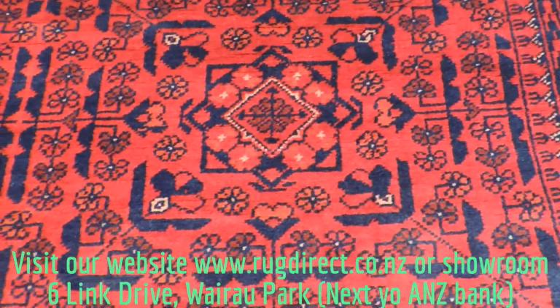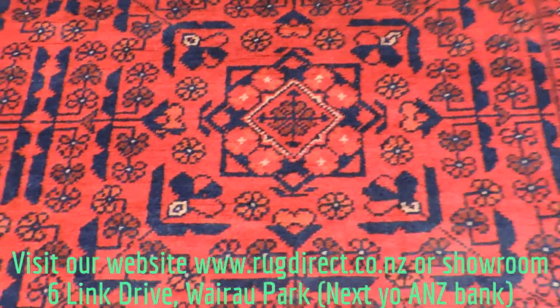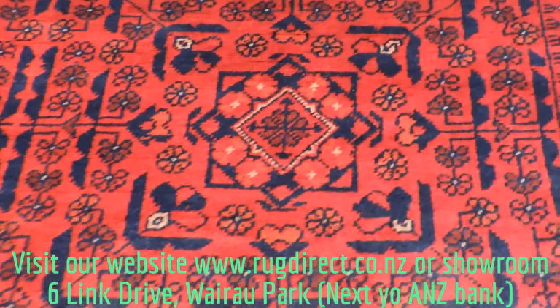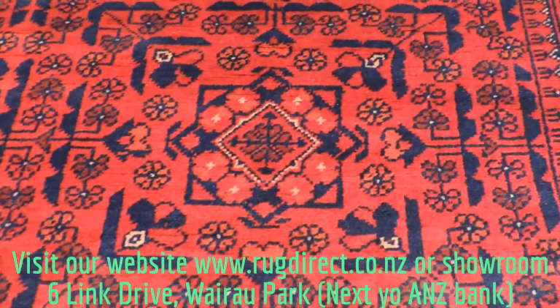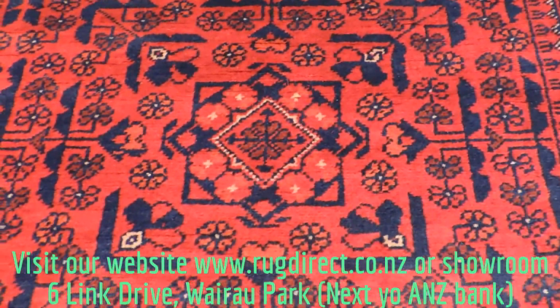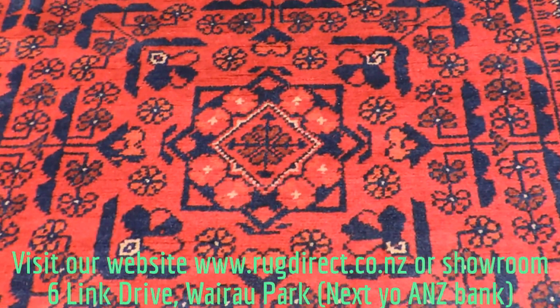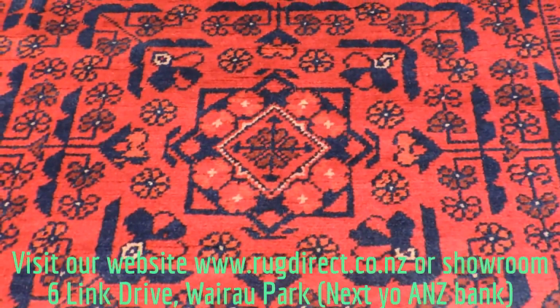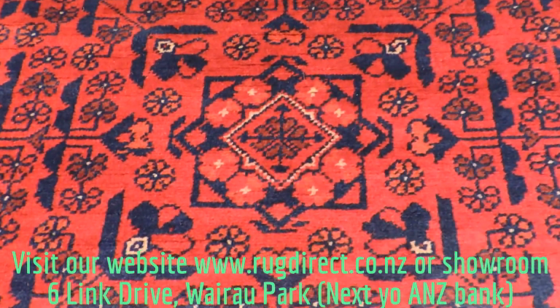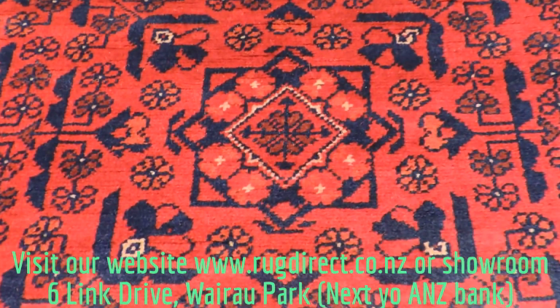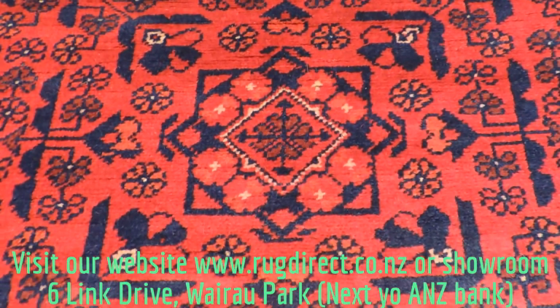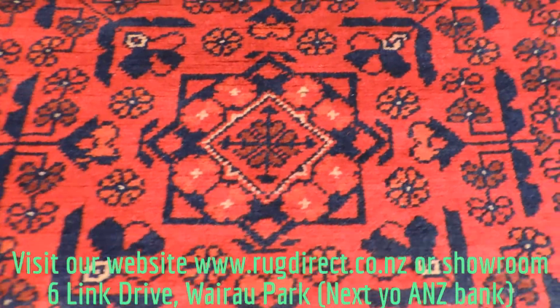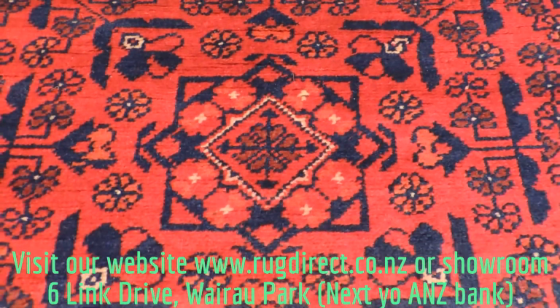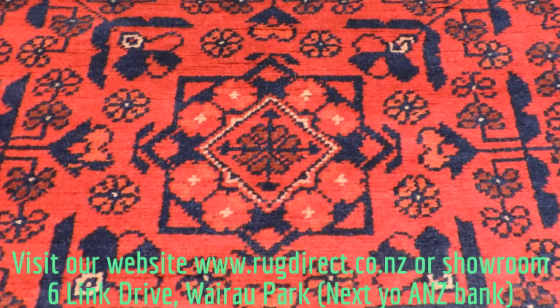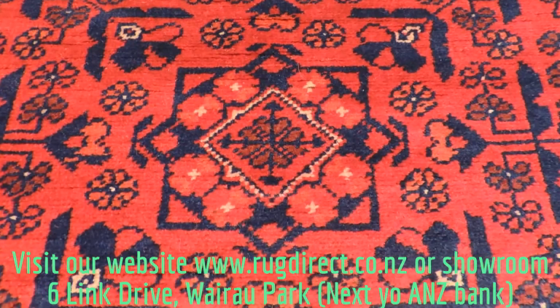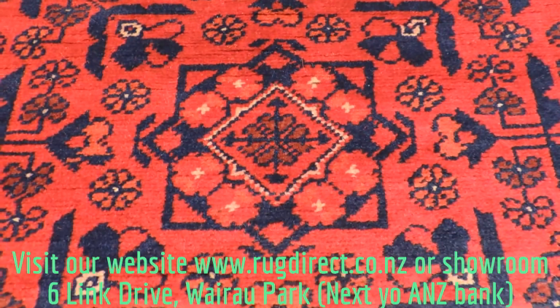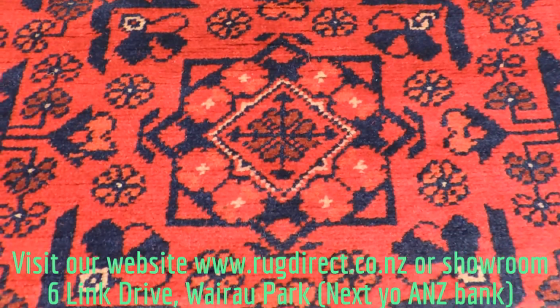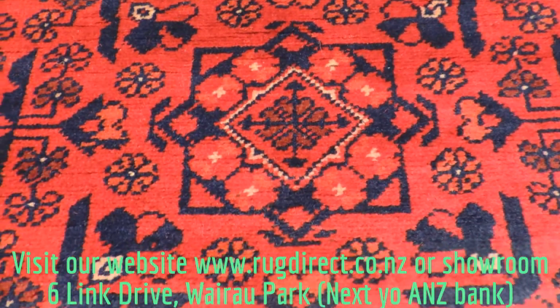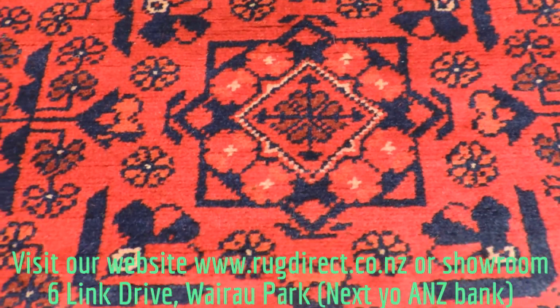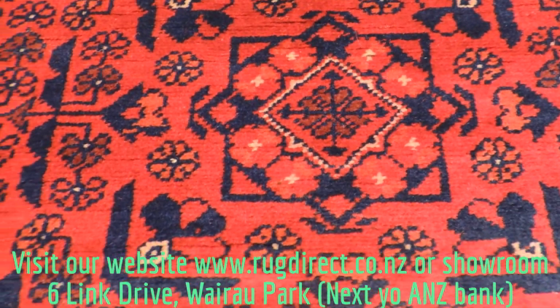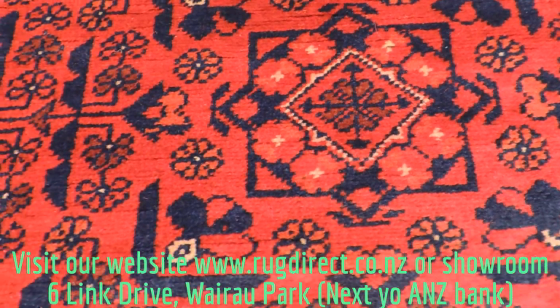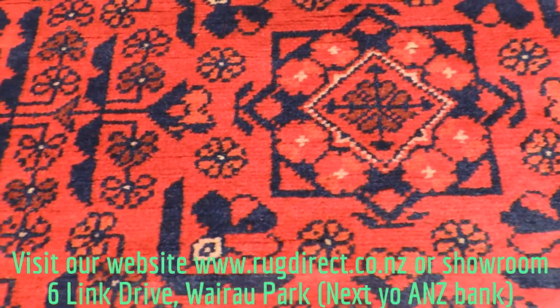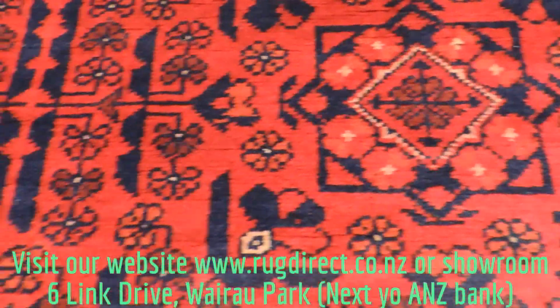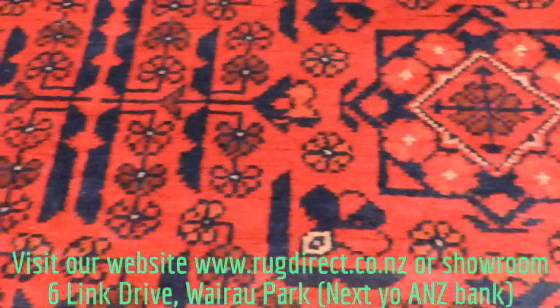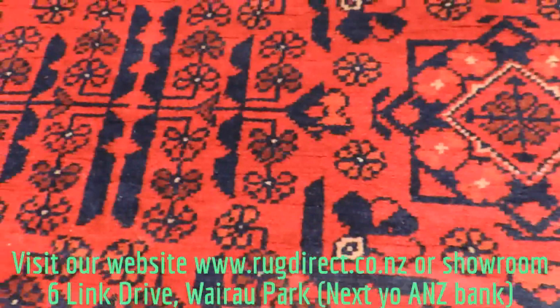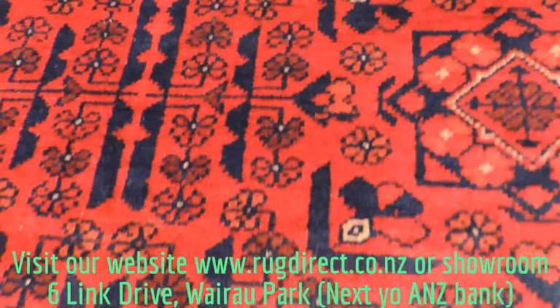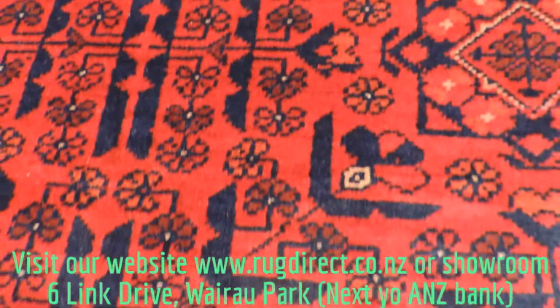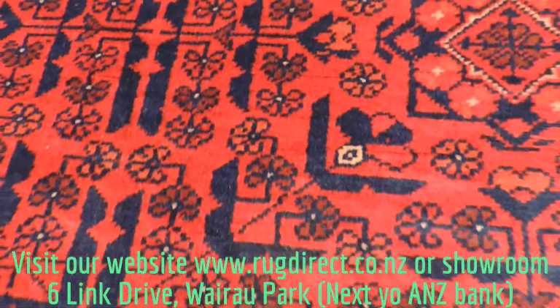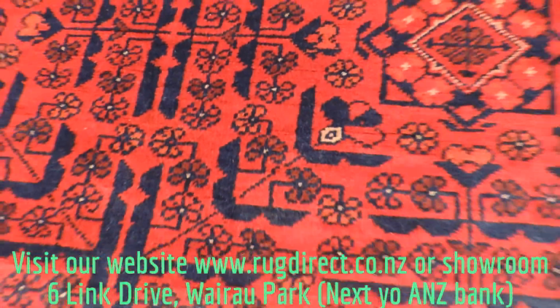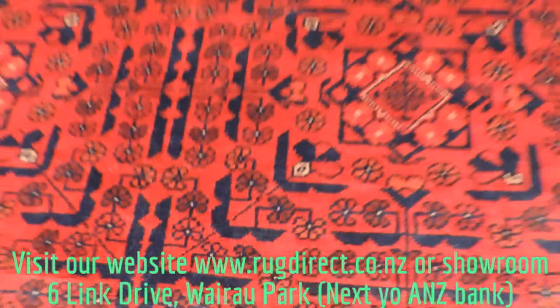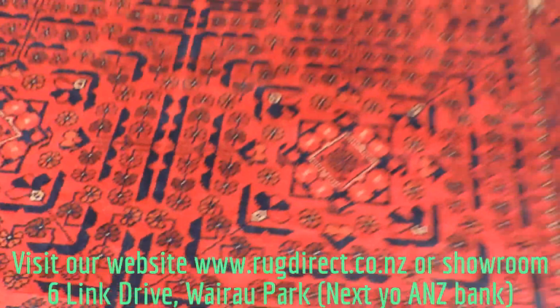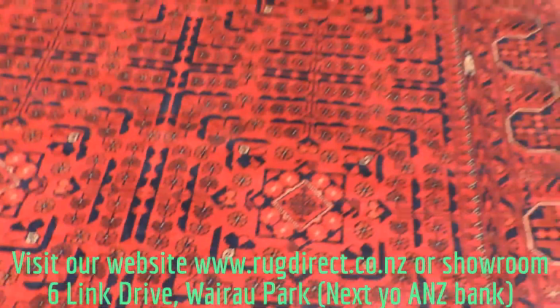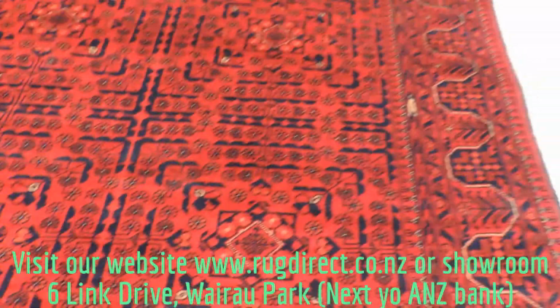The colours are beautiful red, navy, orange, brown, and a very nice frame.